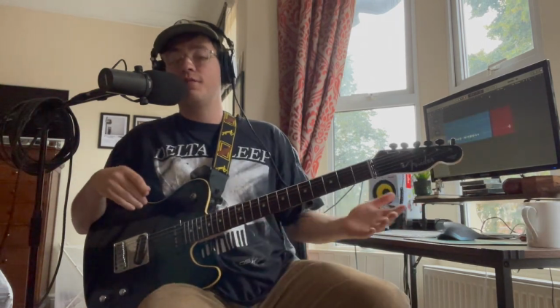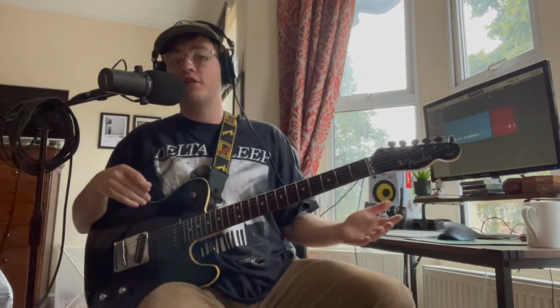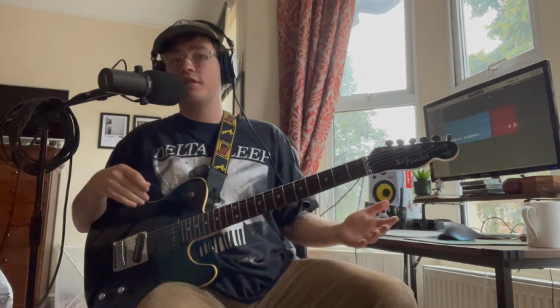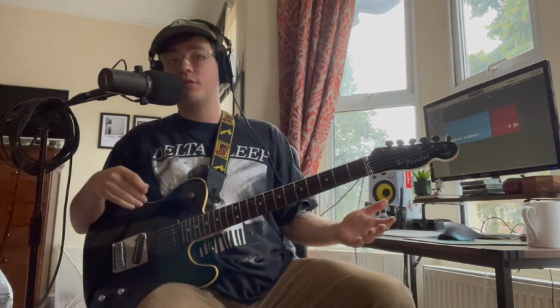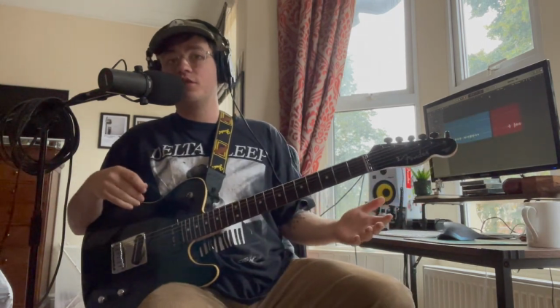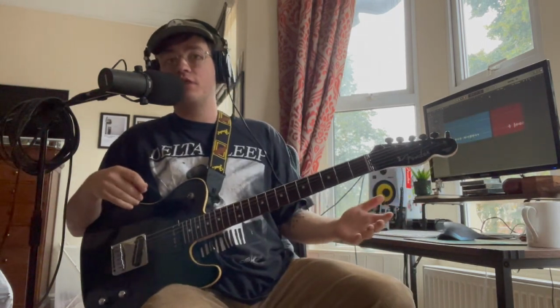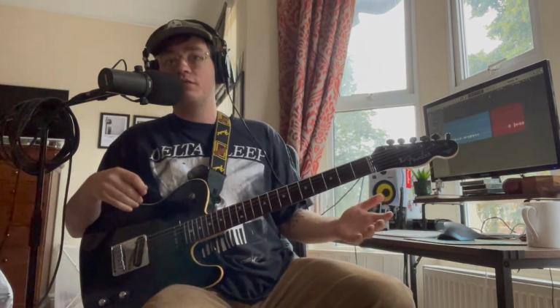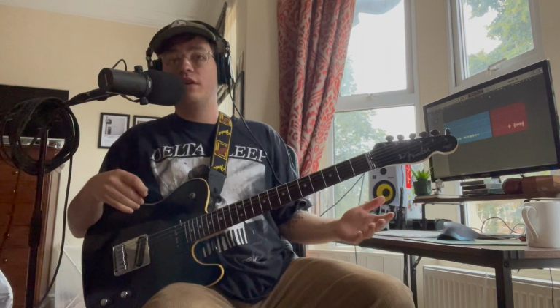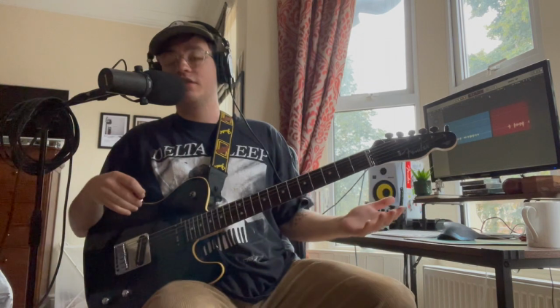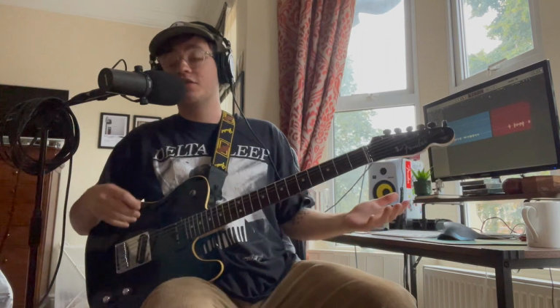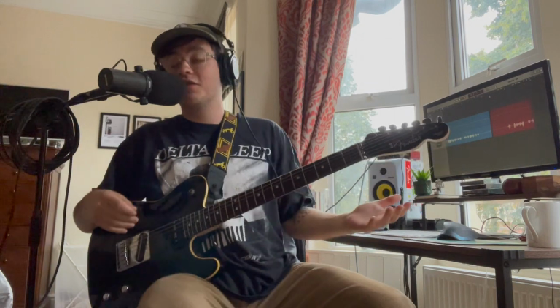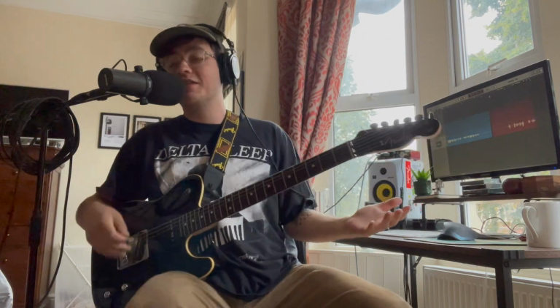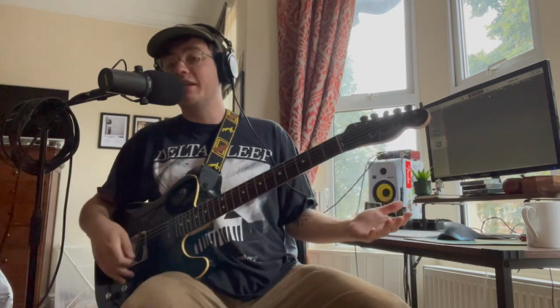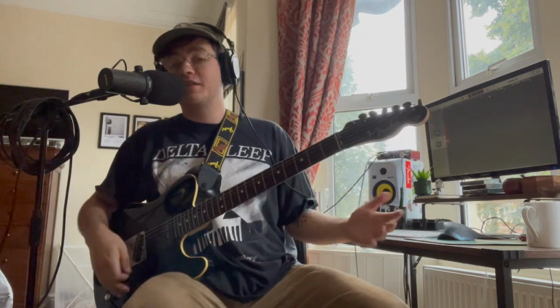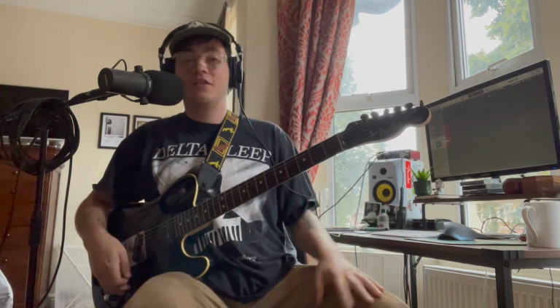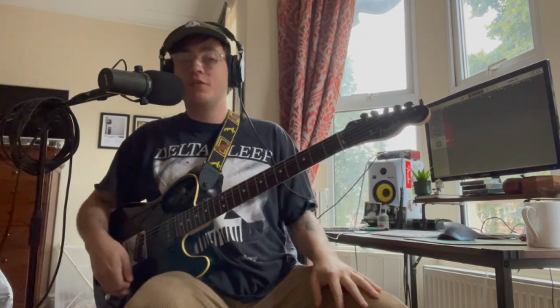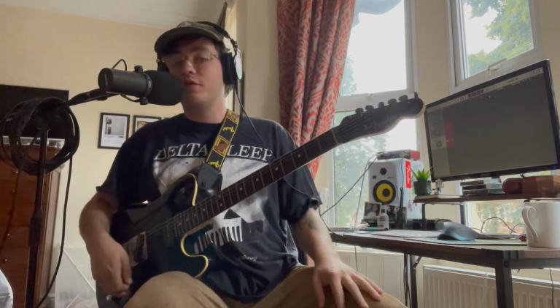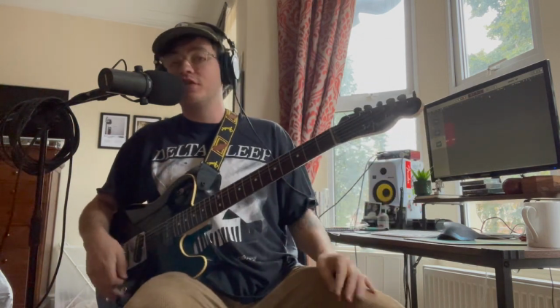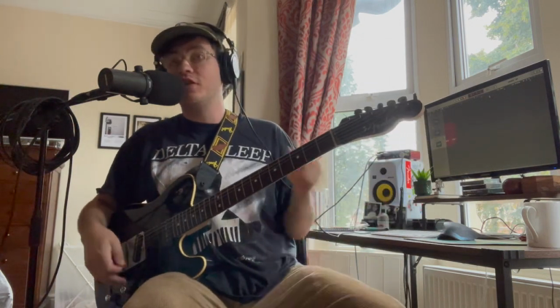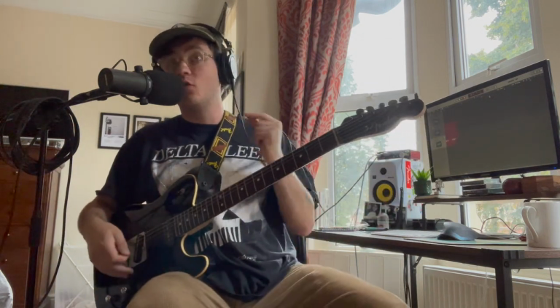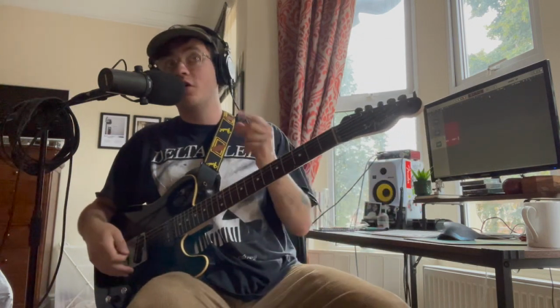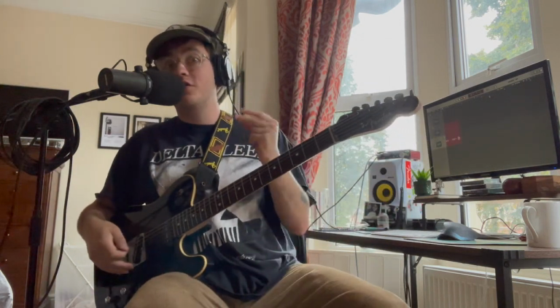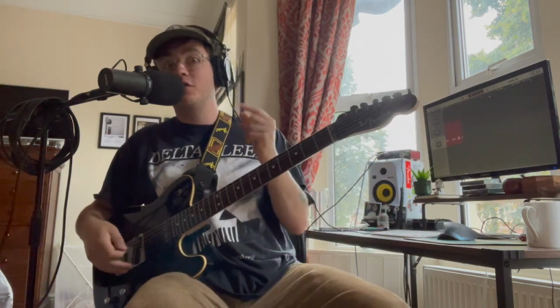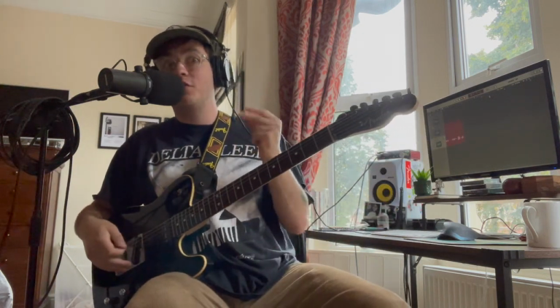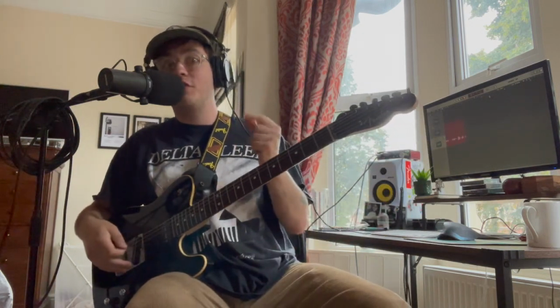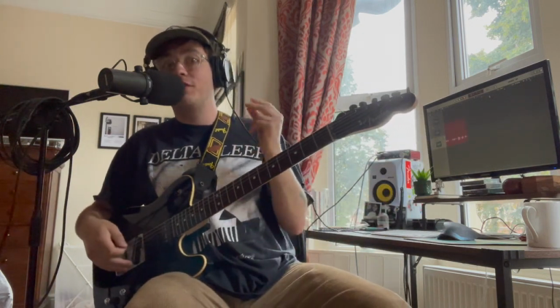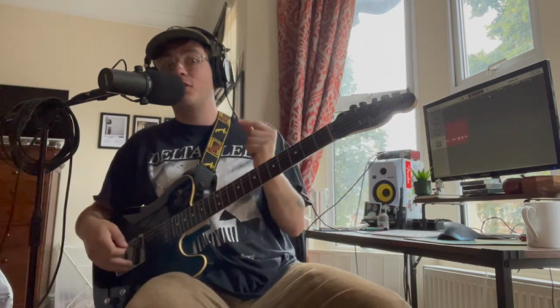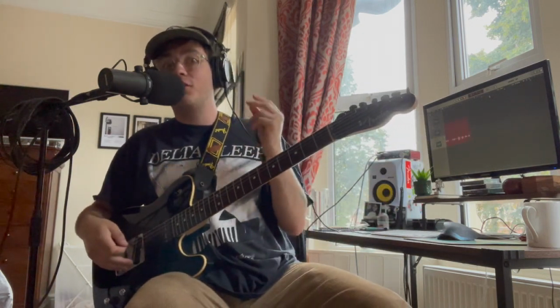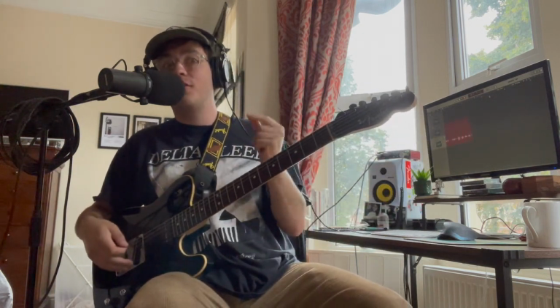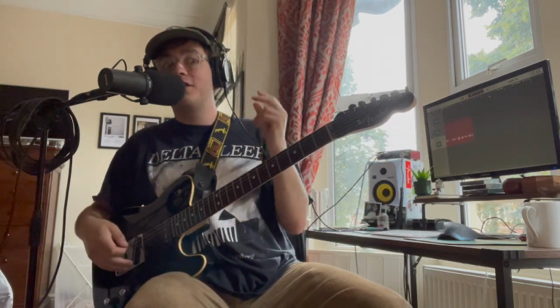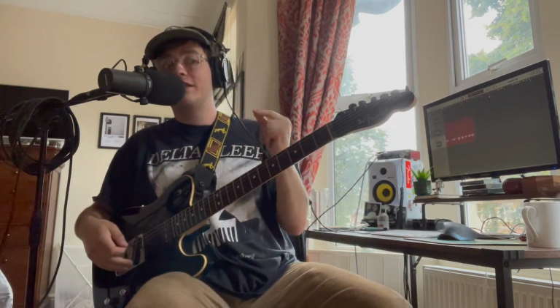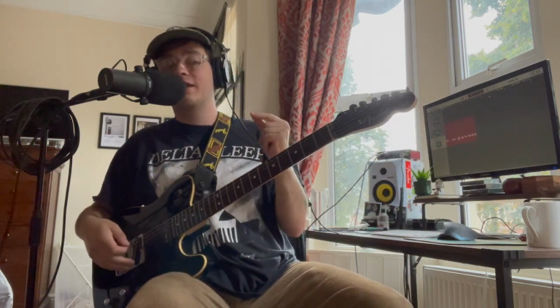First thing that's important to note is the song is in six. Super easy. One, two, three, four, five, six.